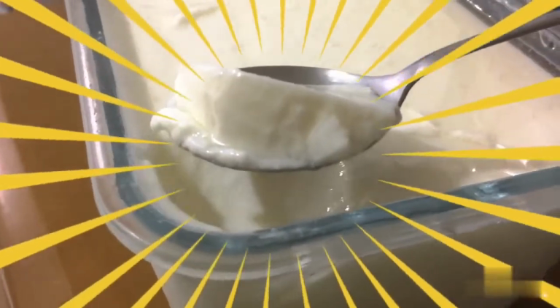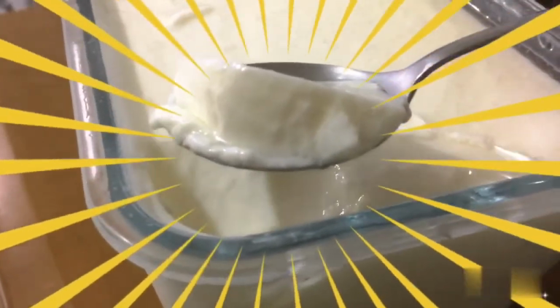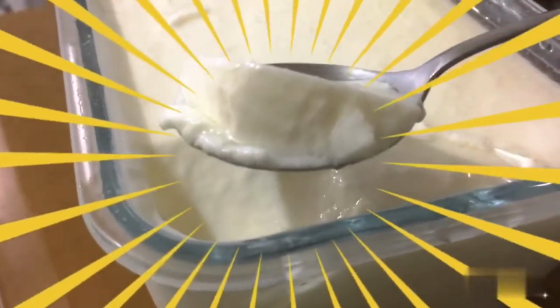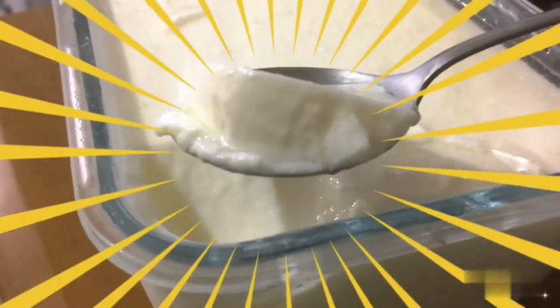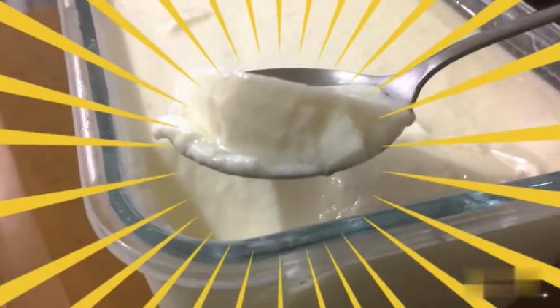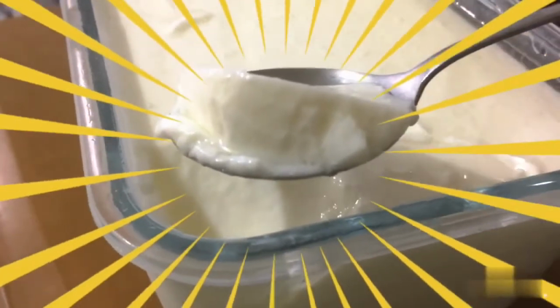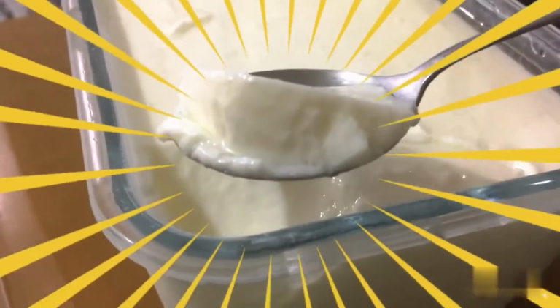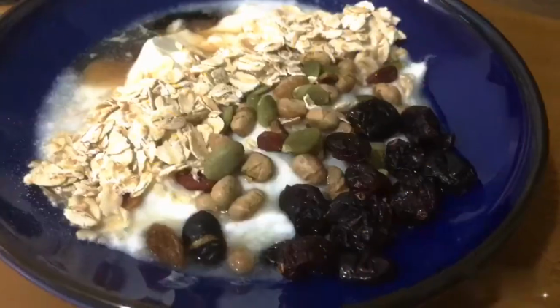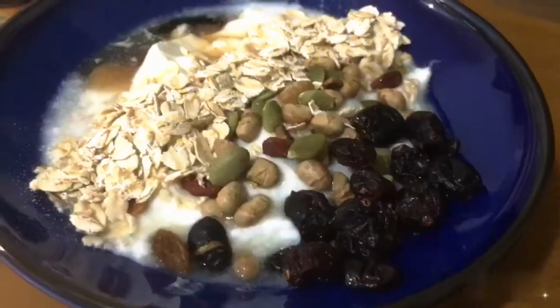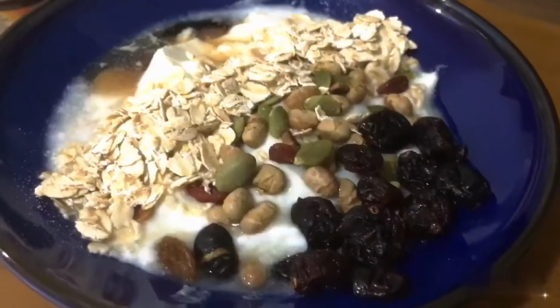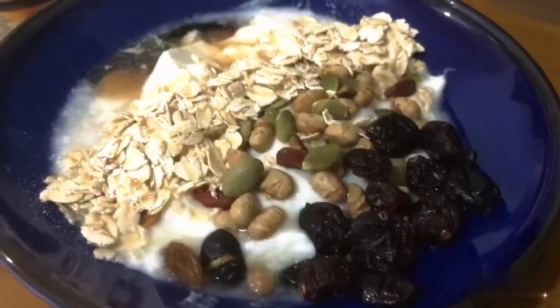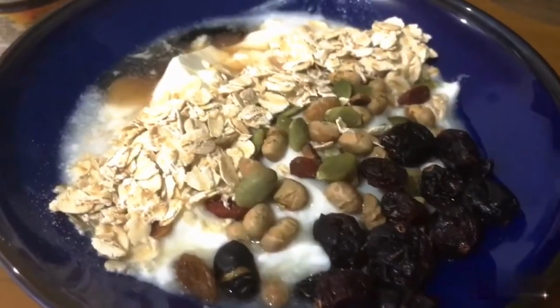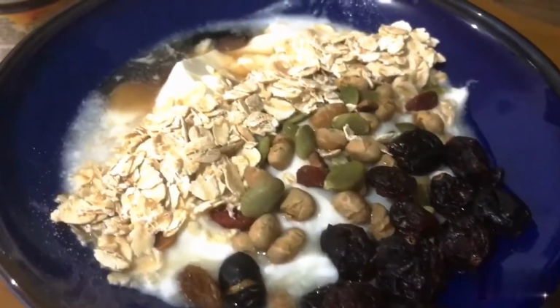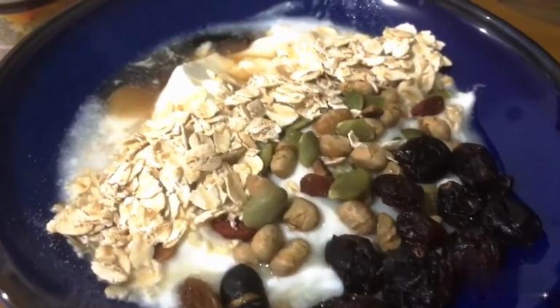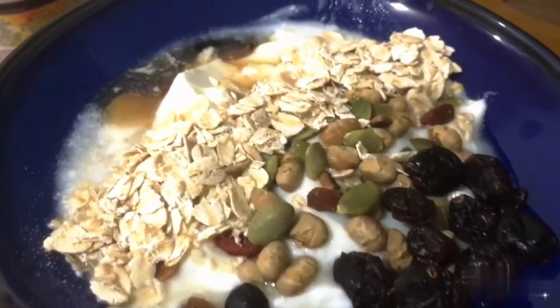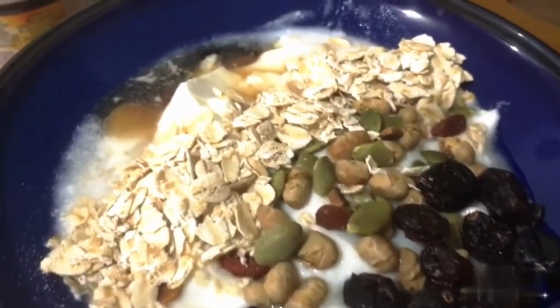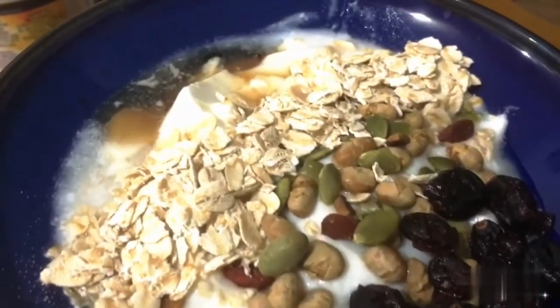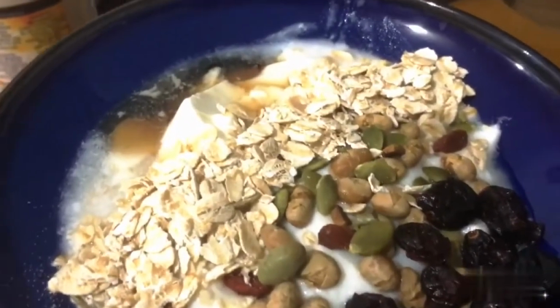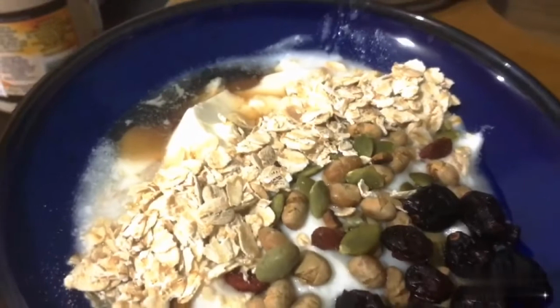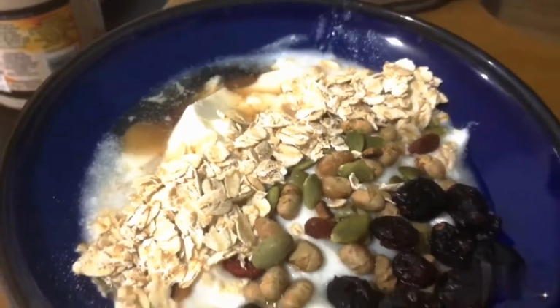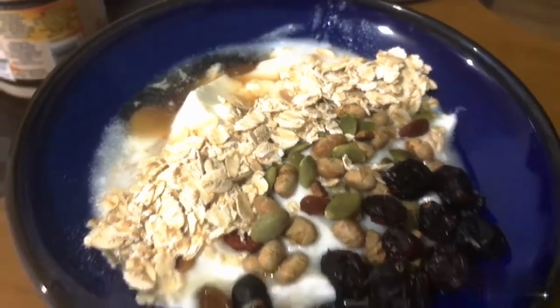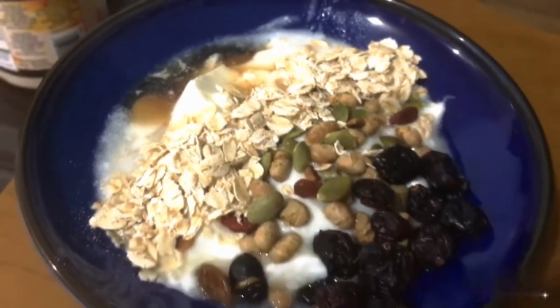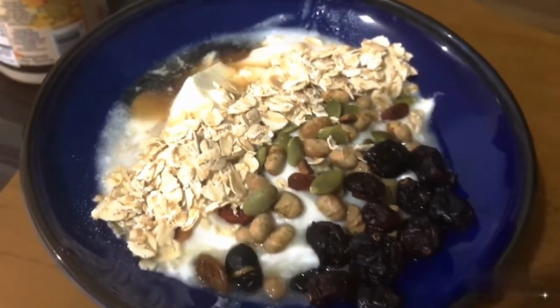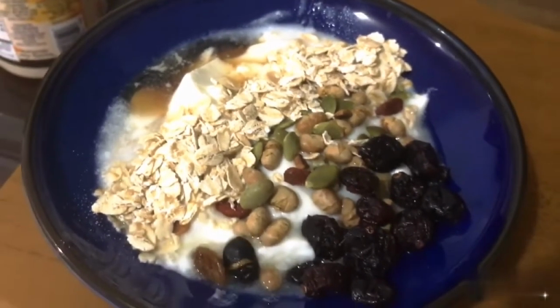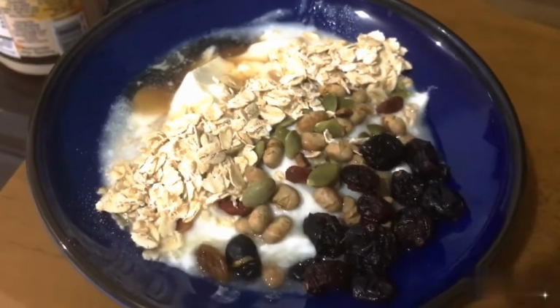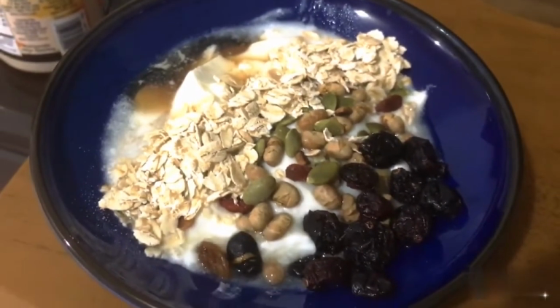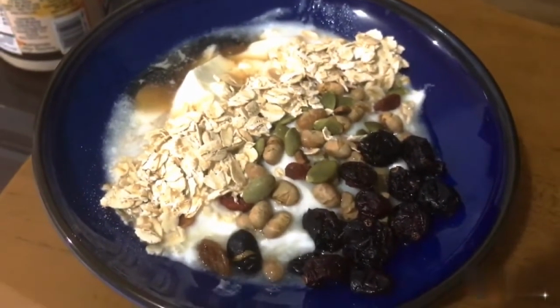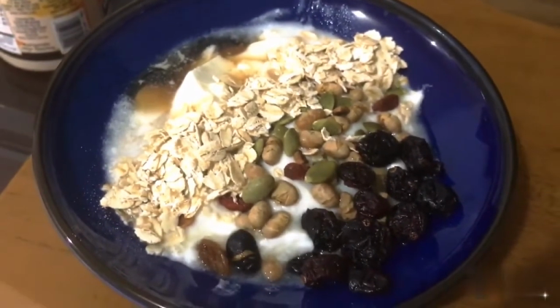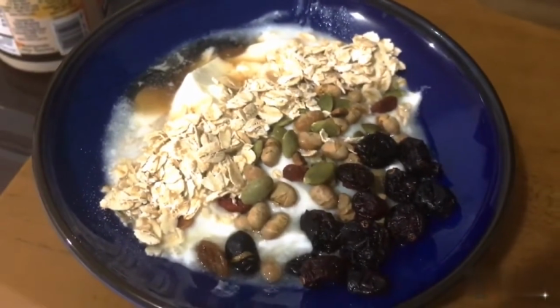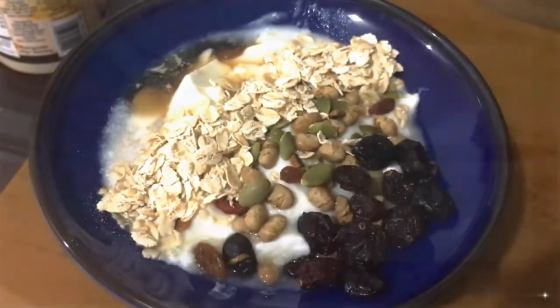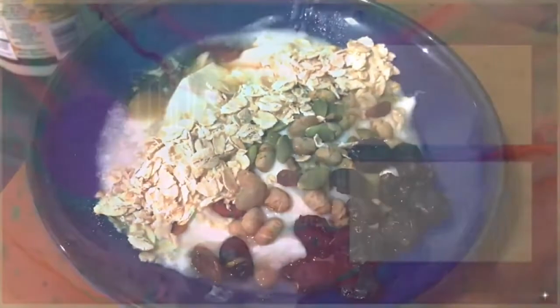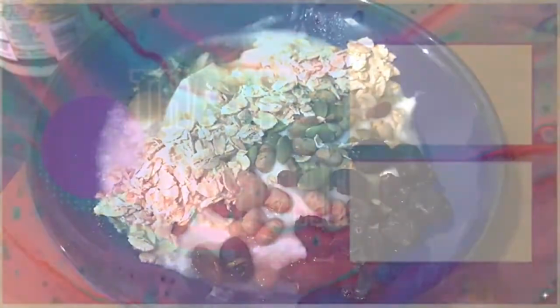You can enjoy this nutritious snack. Like me, enjoy it with dried cranberries, nuts, cereal, and maple syrup.